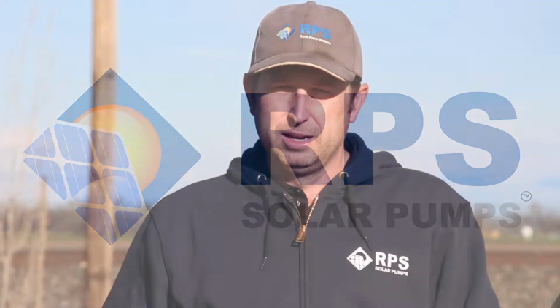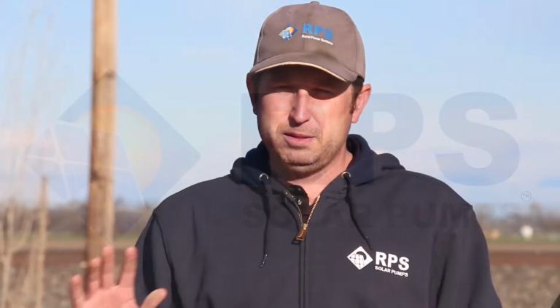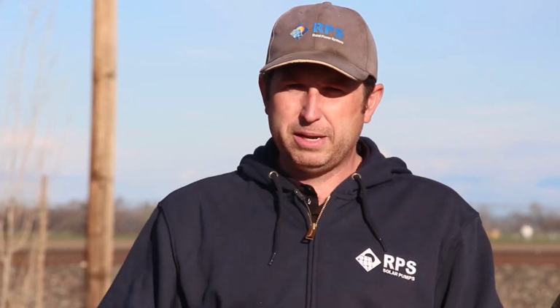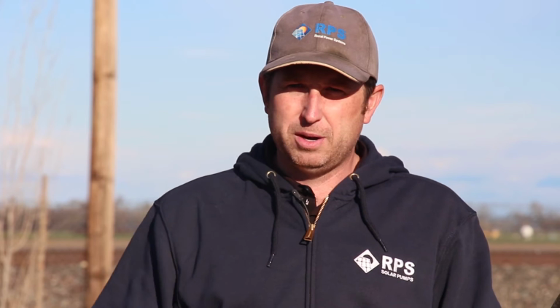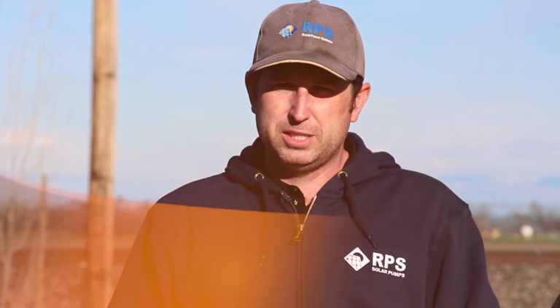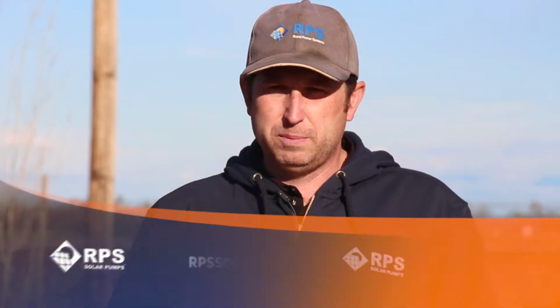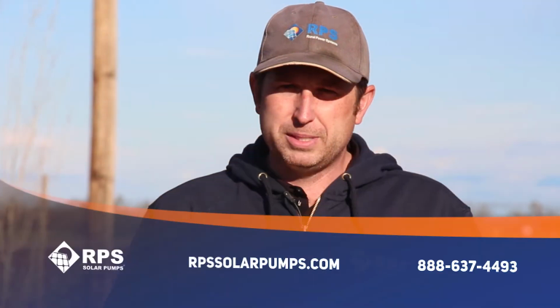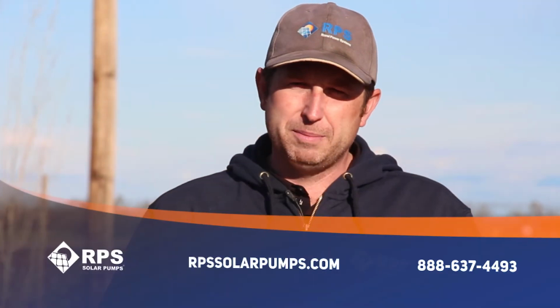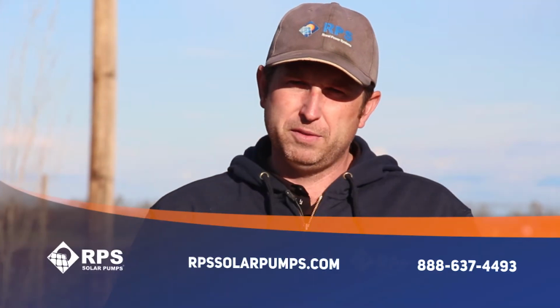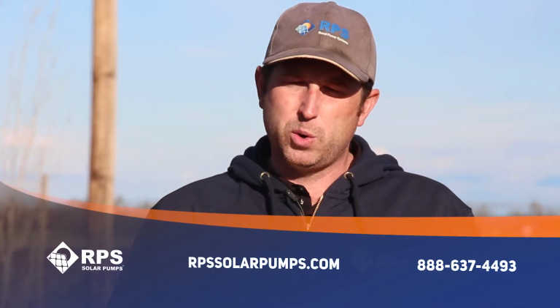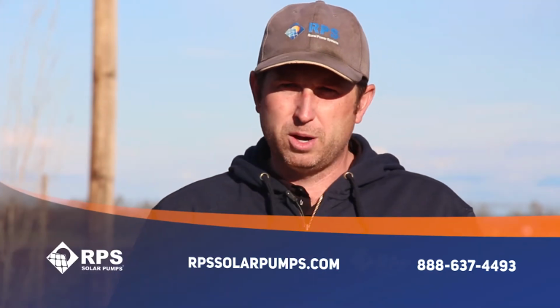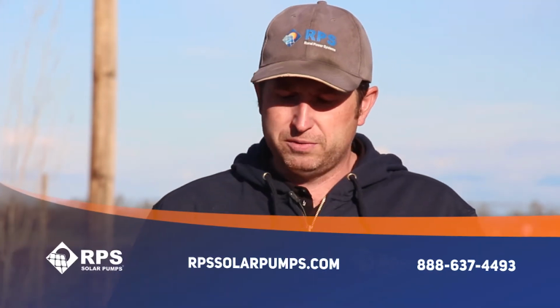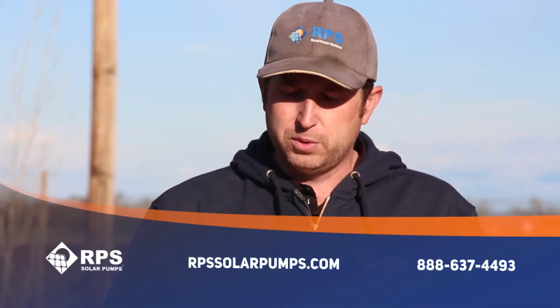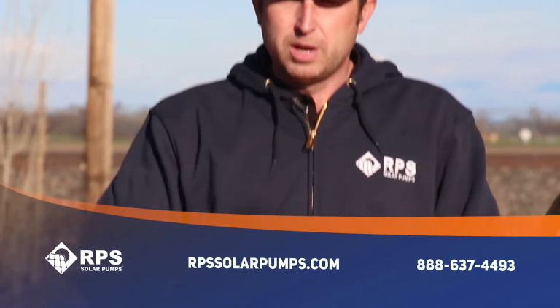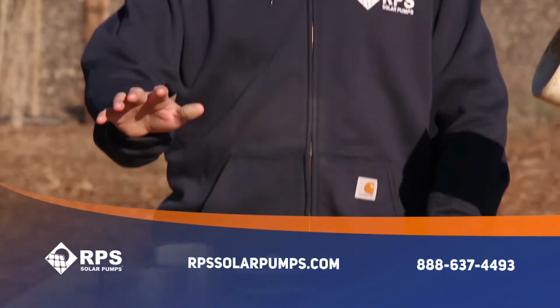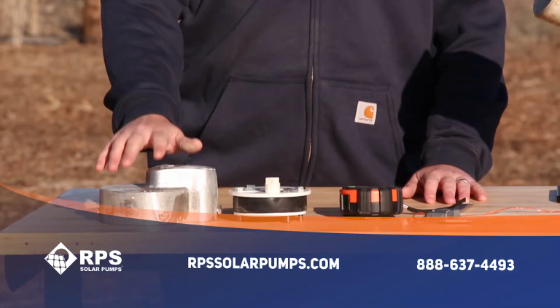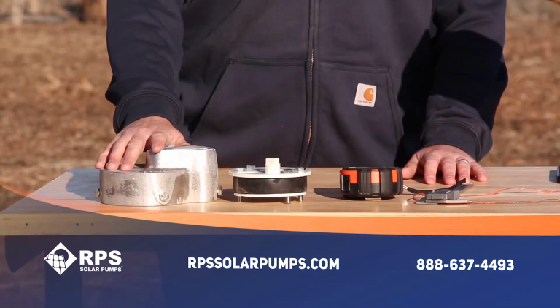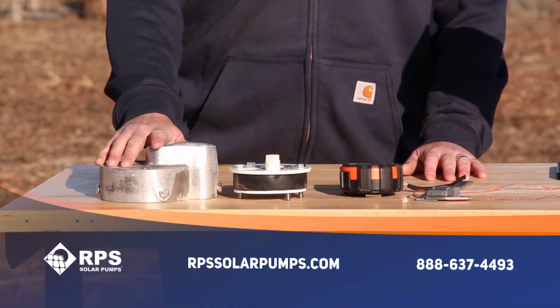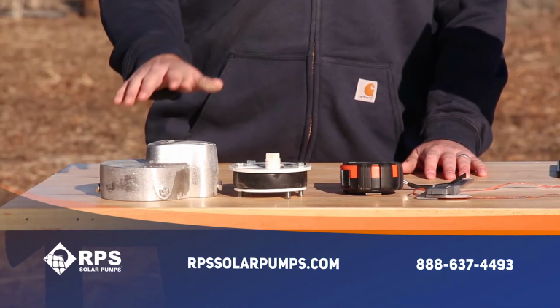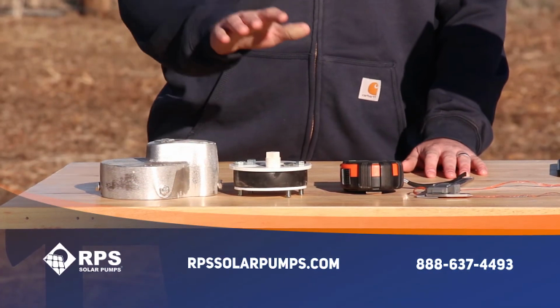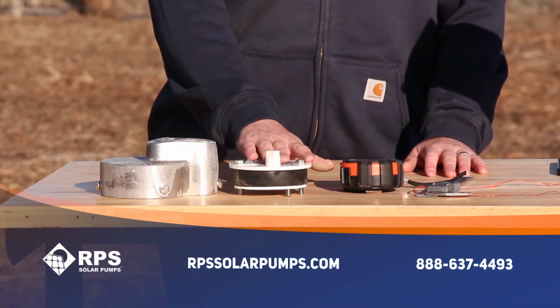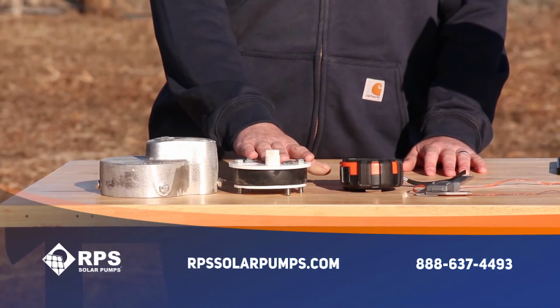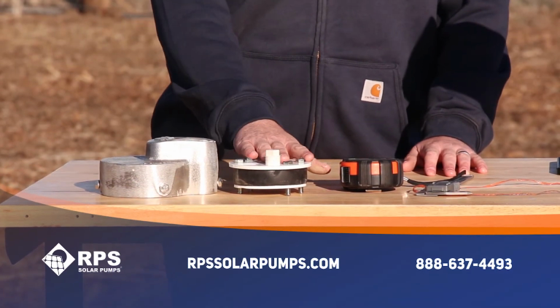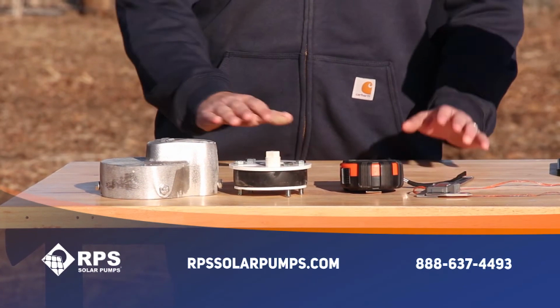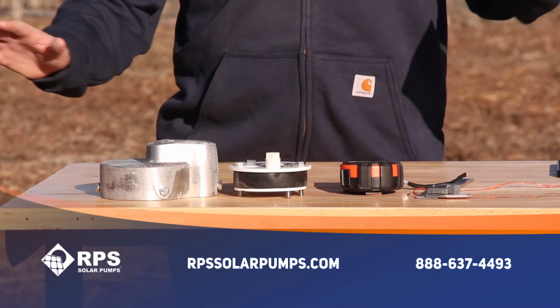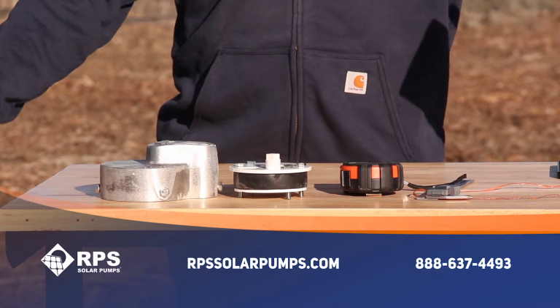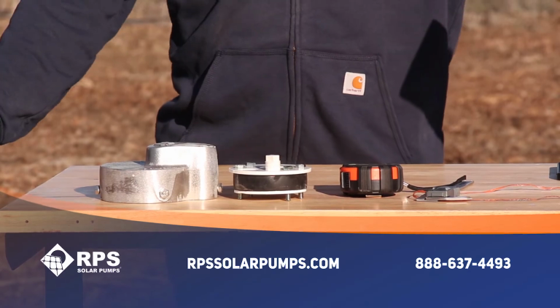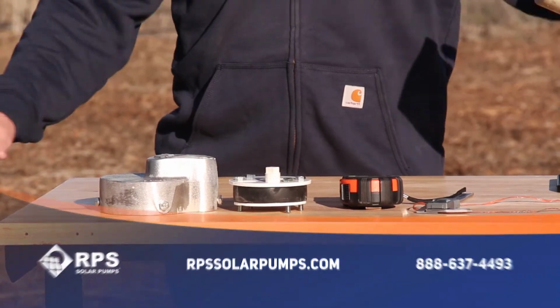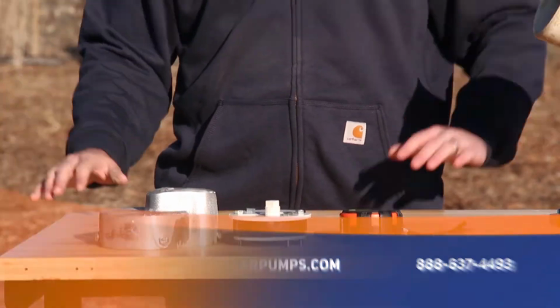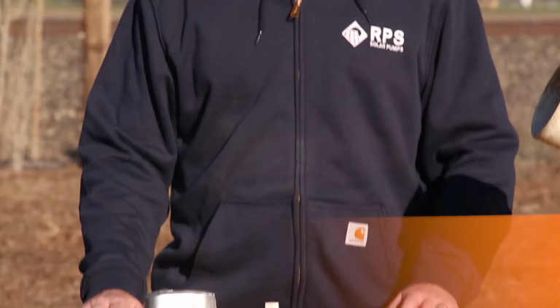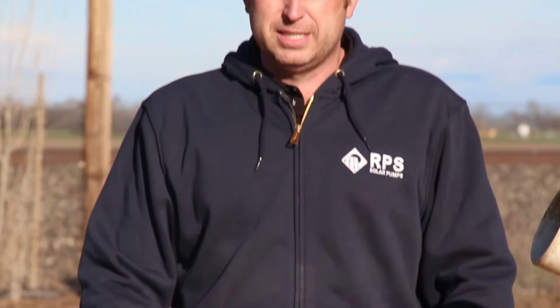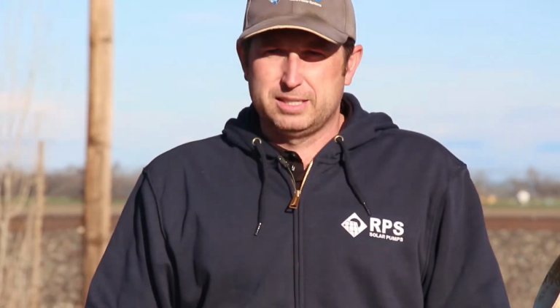This is Mike with RPS Solar Pumps. I'm going to give you a quick overview of well caps, well seals, and a little bit about well casings.